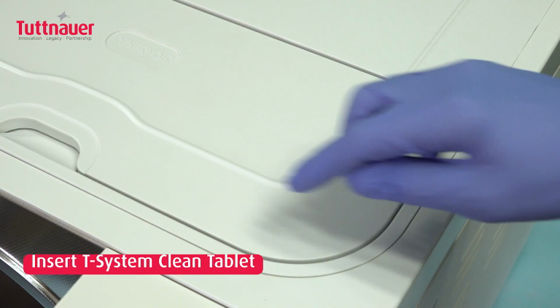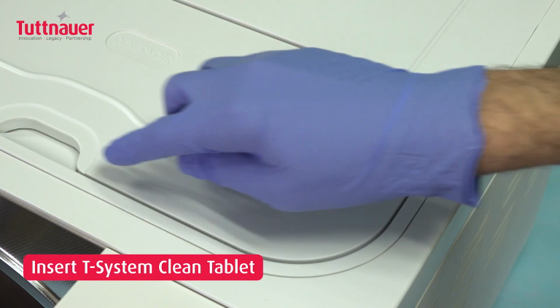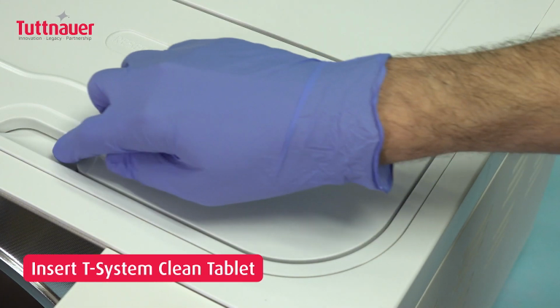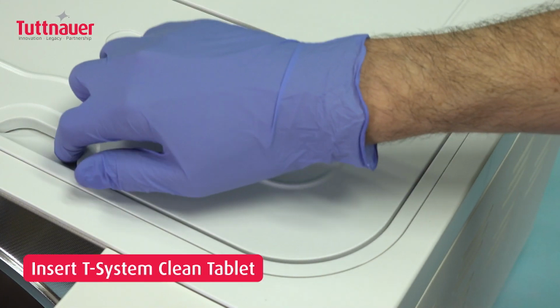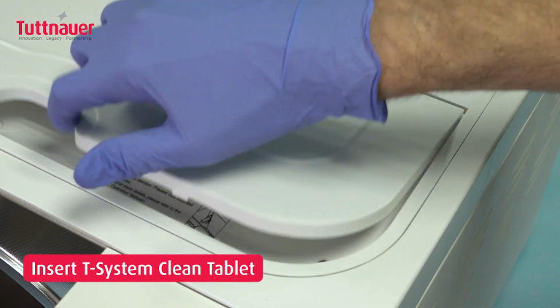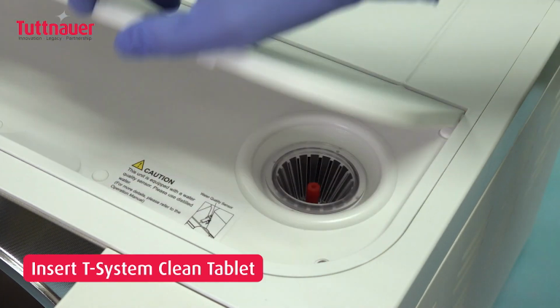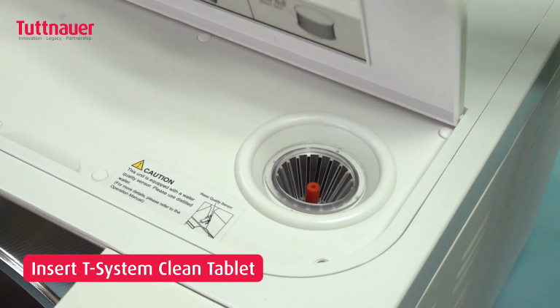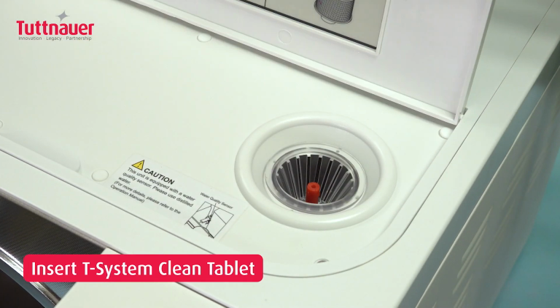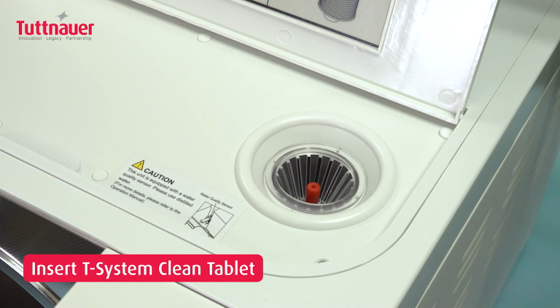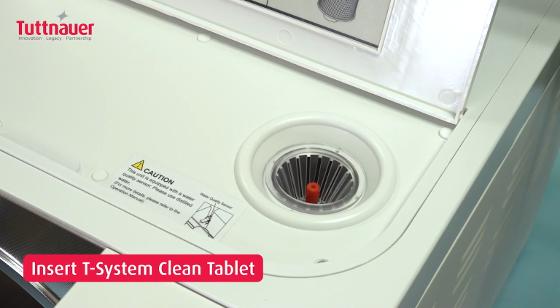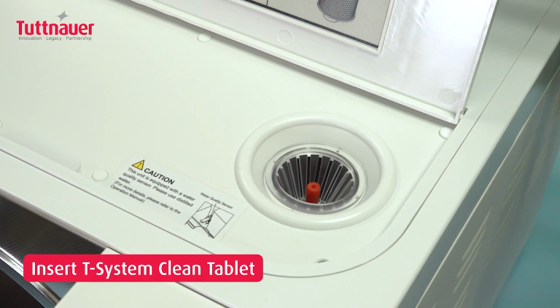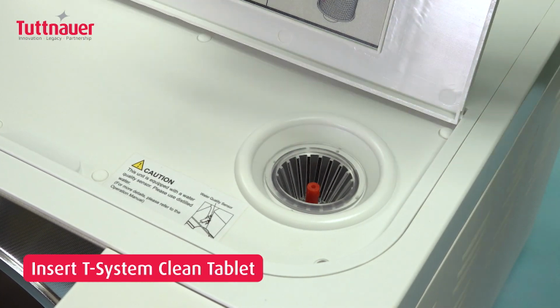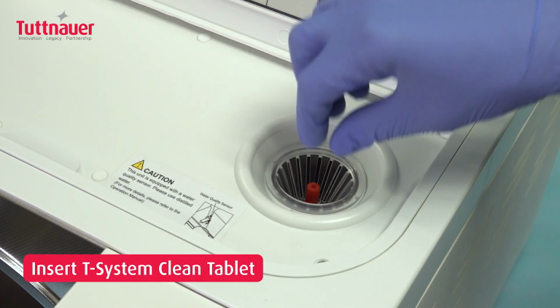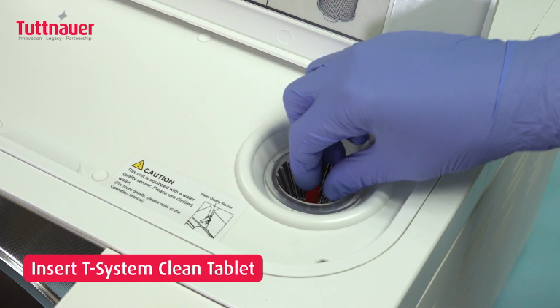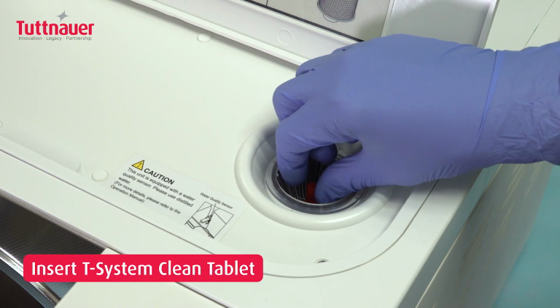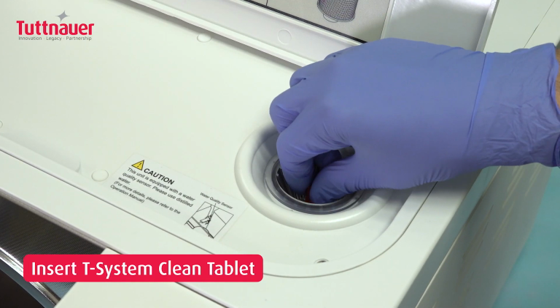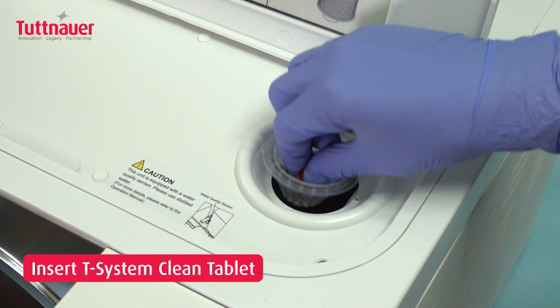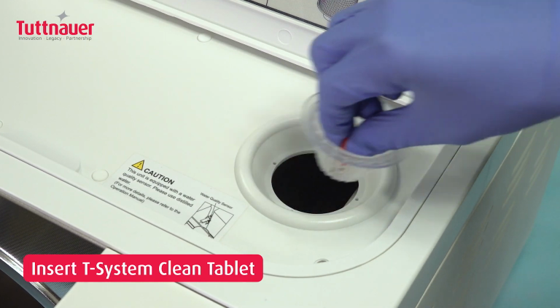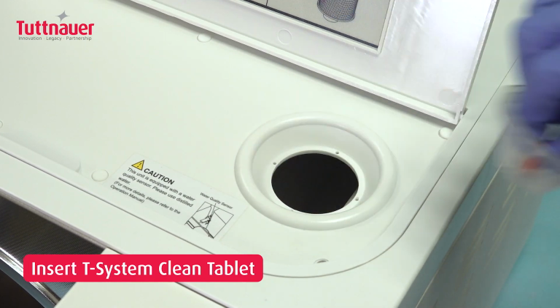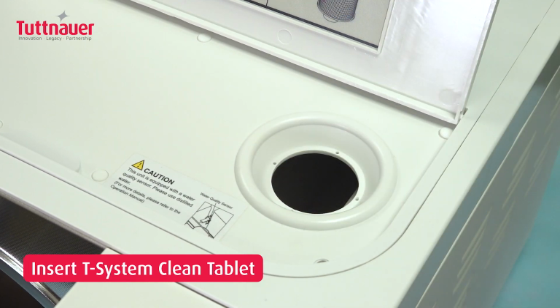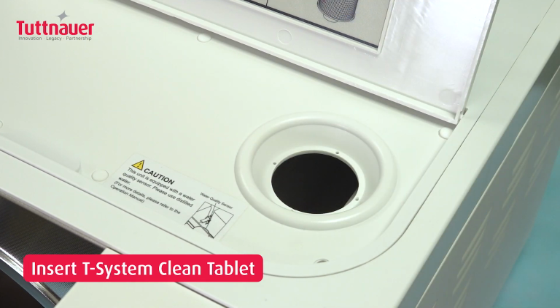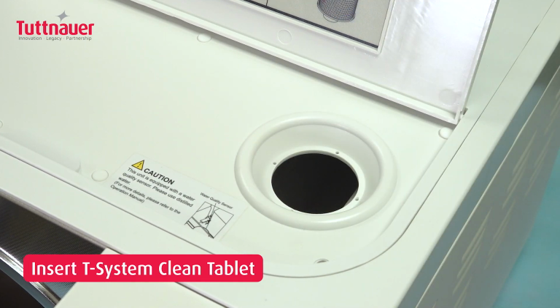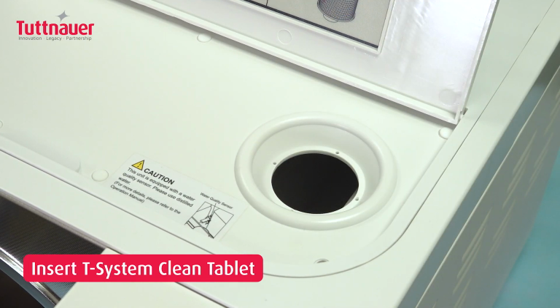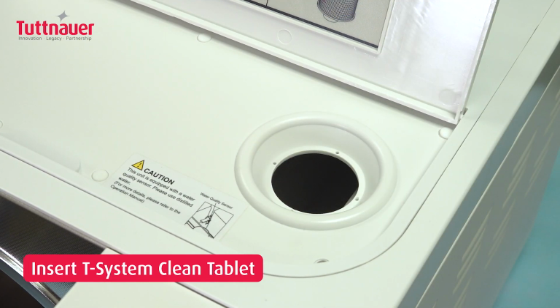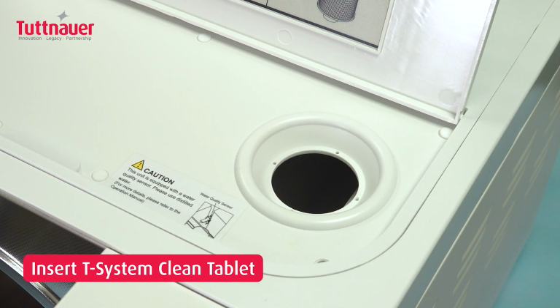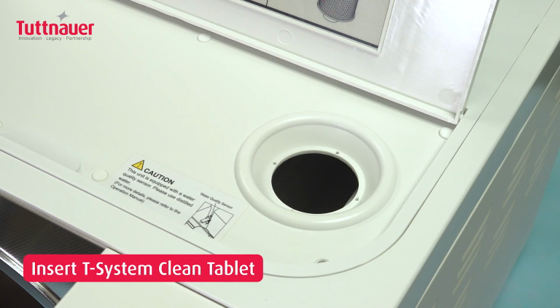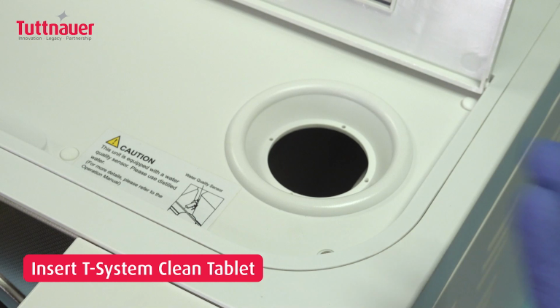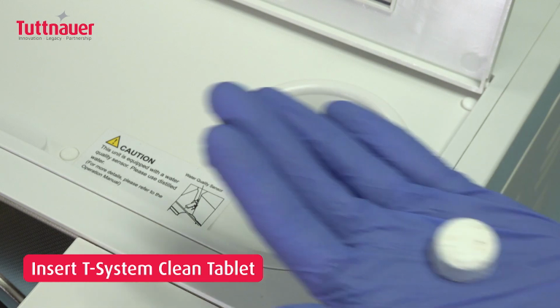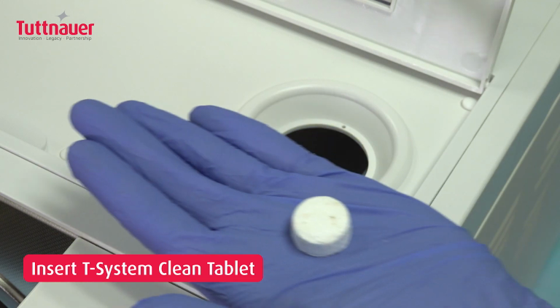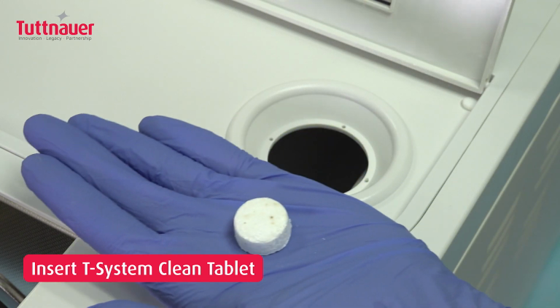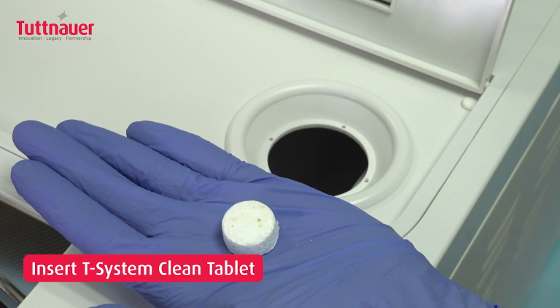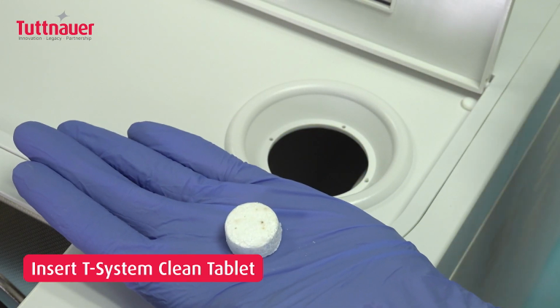Open the clean water tank, remove the filter, and place the T-System Clean Tablet inside.